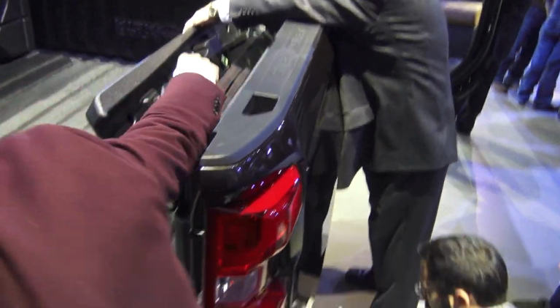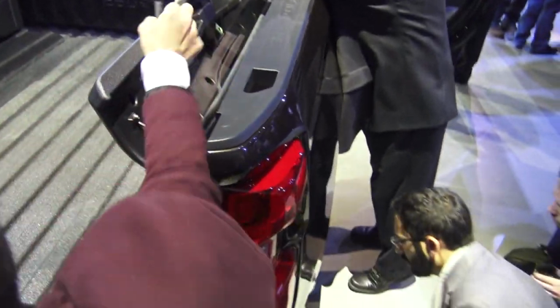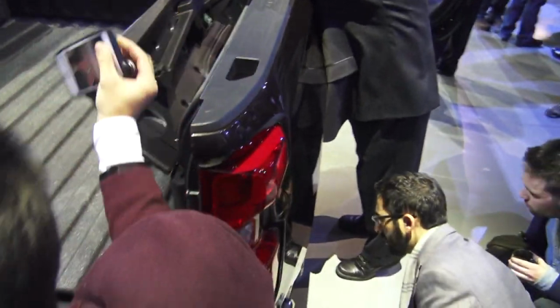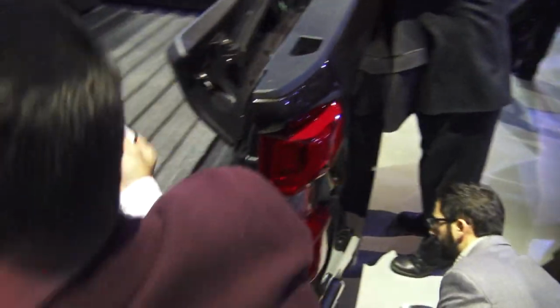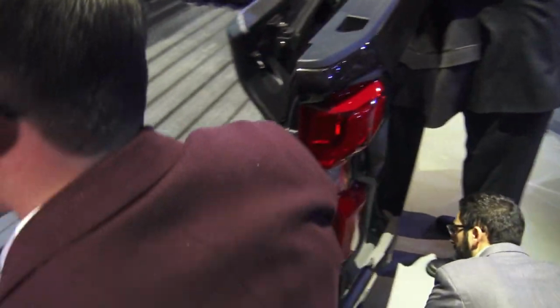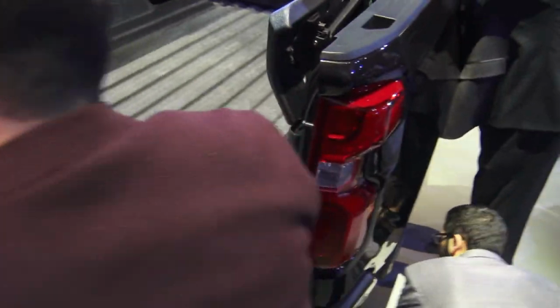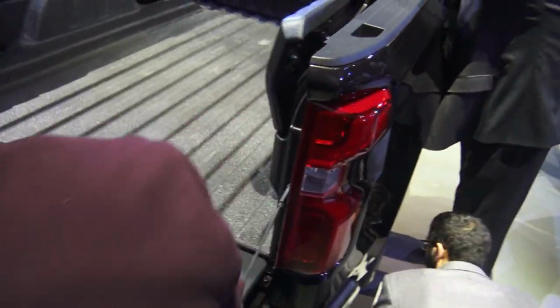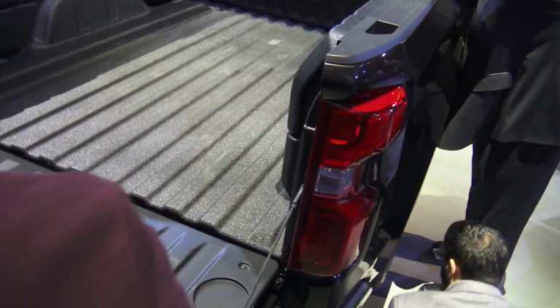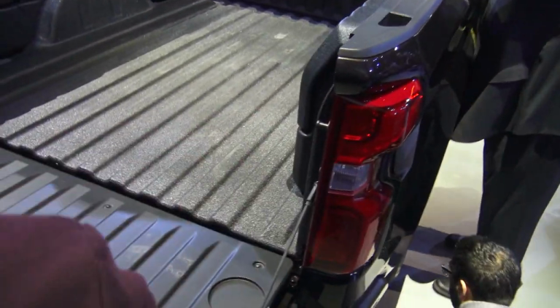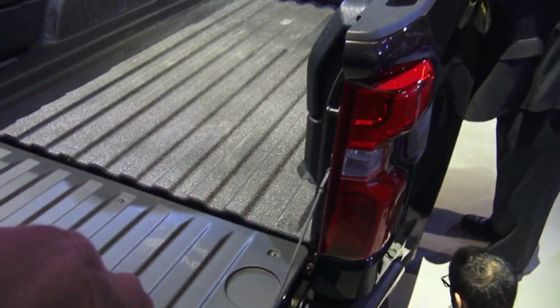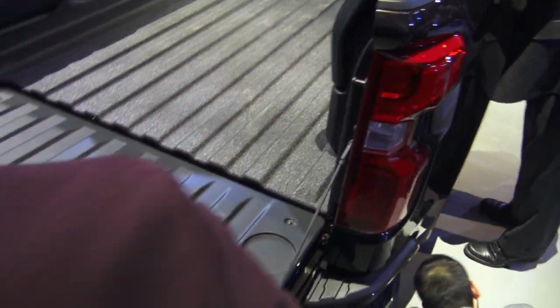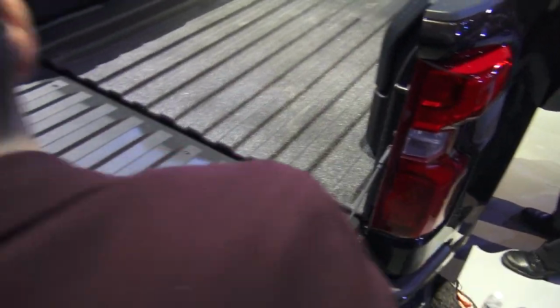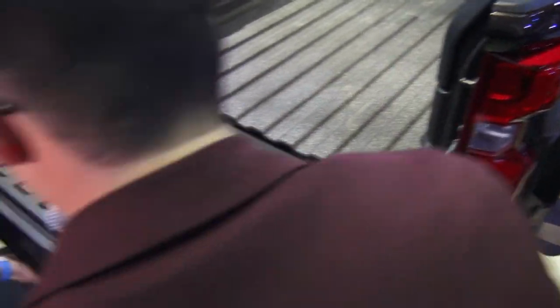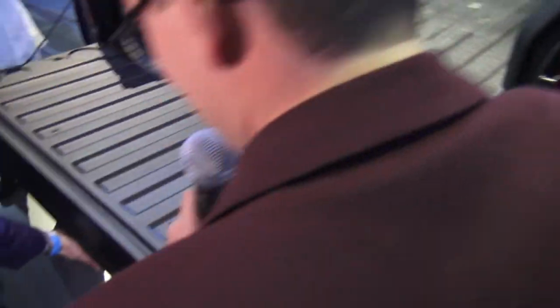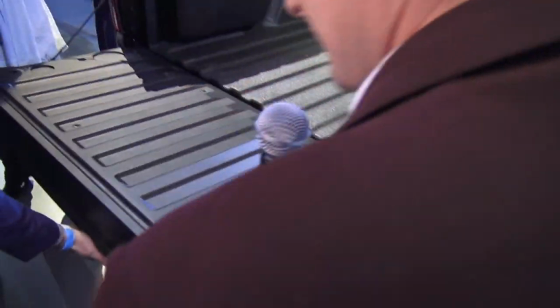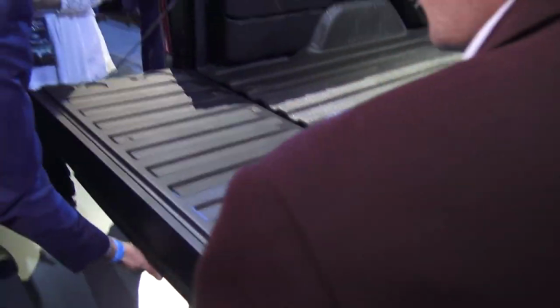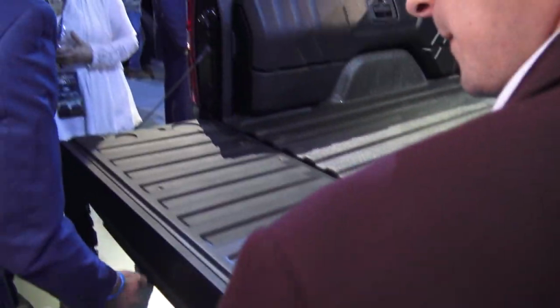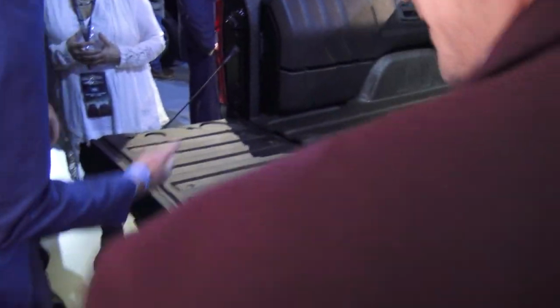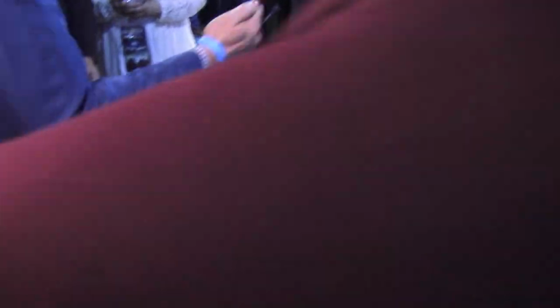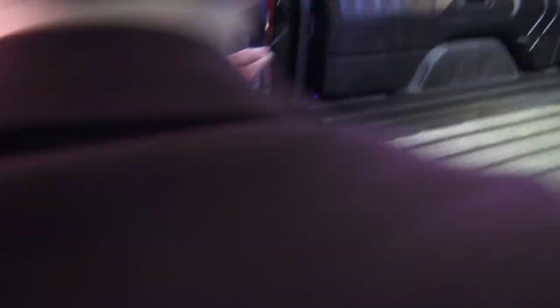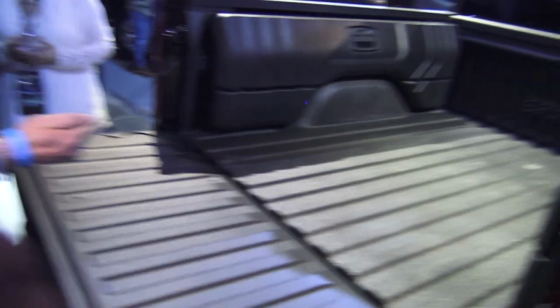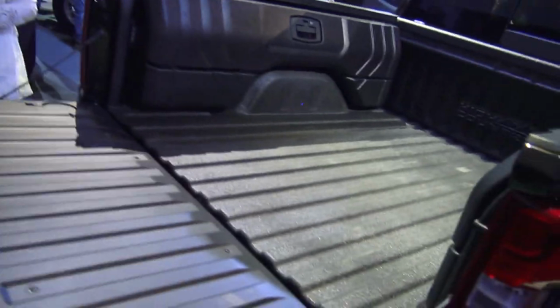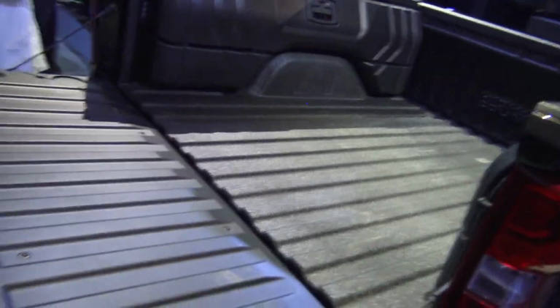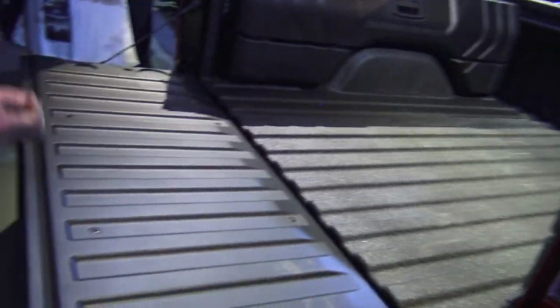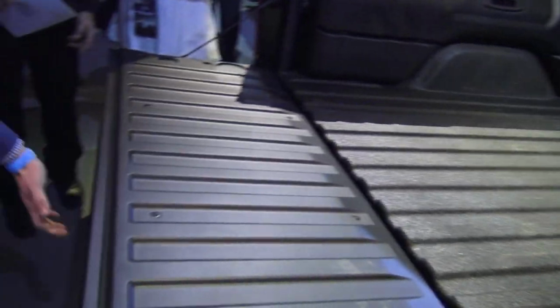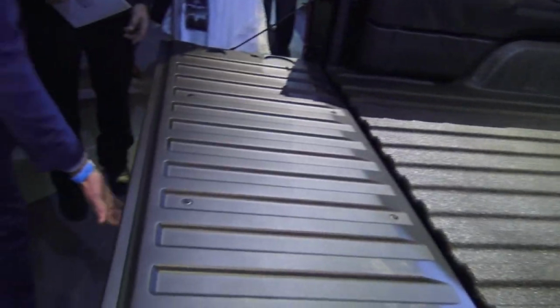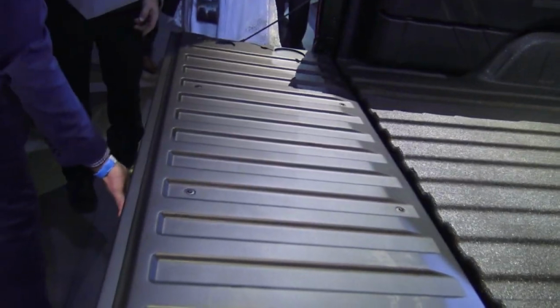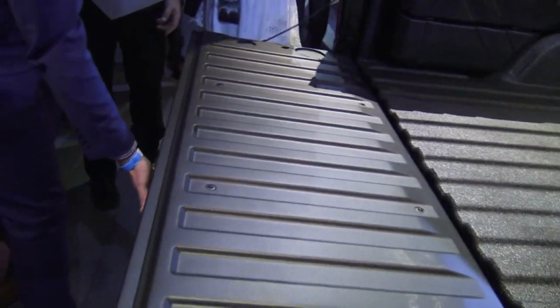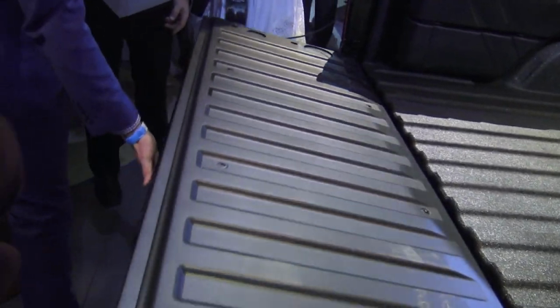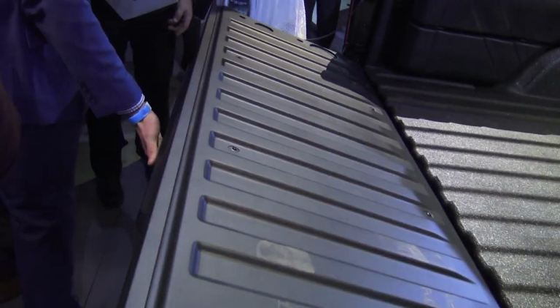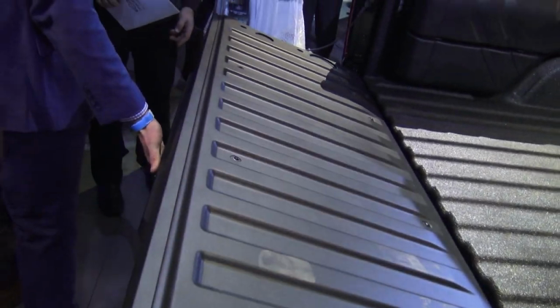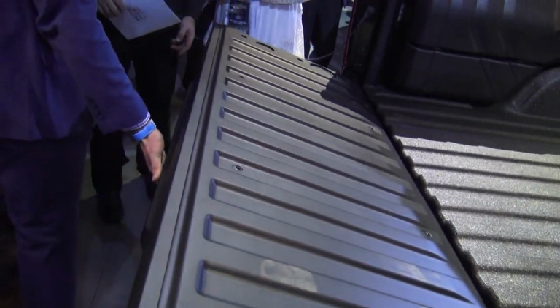Actually, there's a couple of cool features on this. There is a button — I can push the button, you can push the key fob, or it has a lift-to-close function as well.